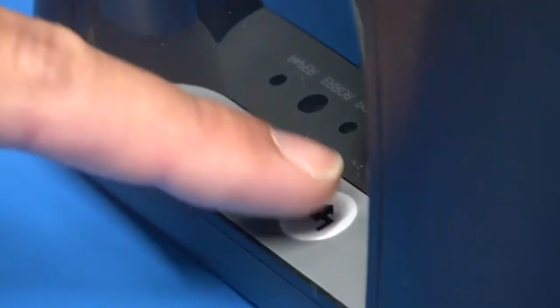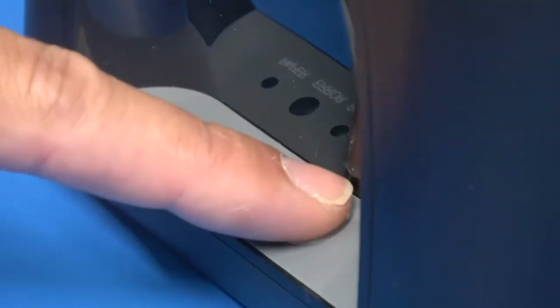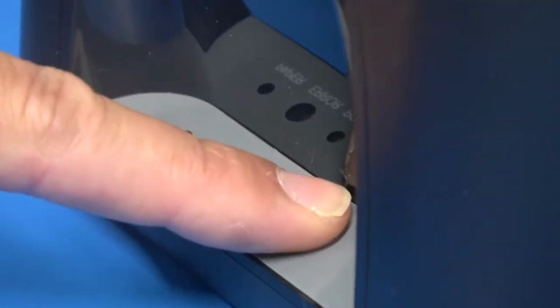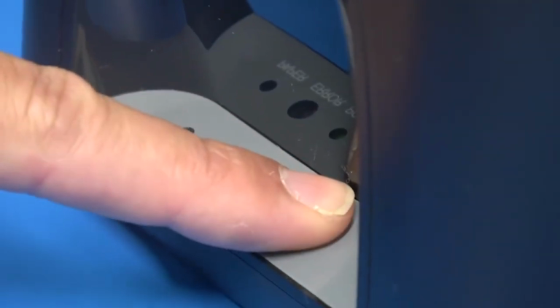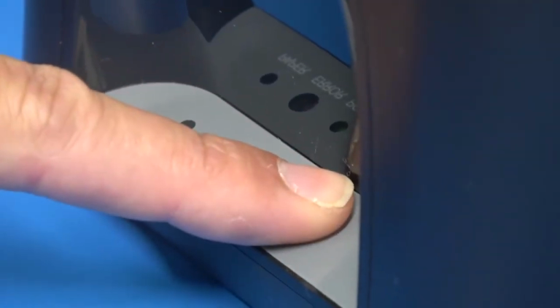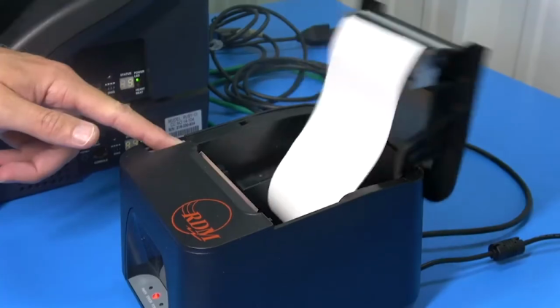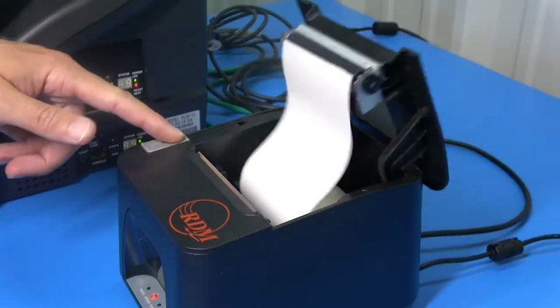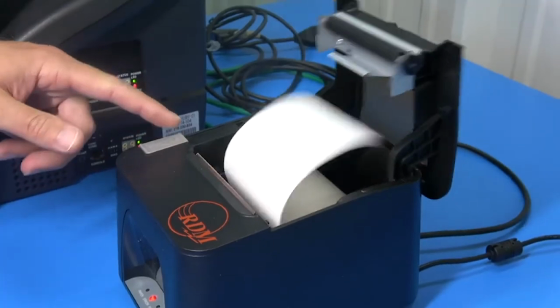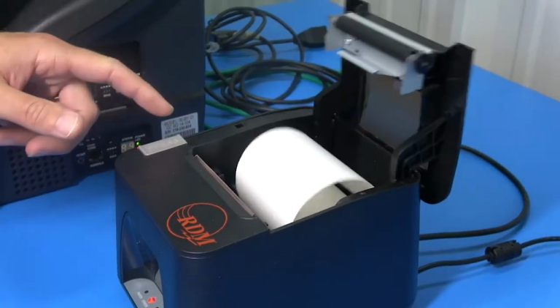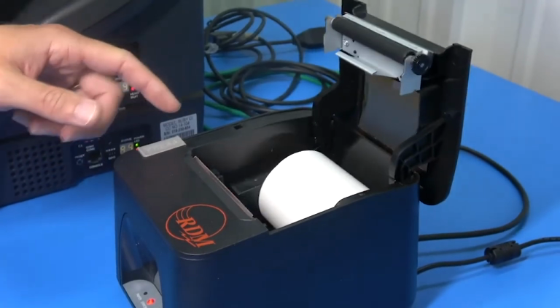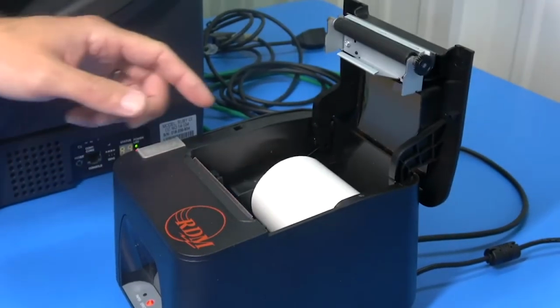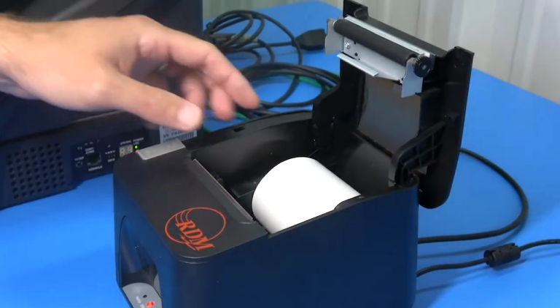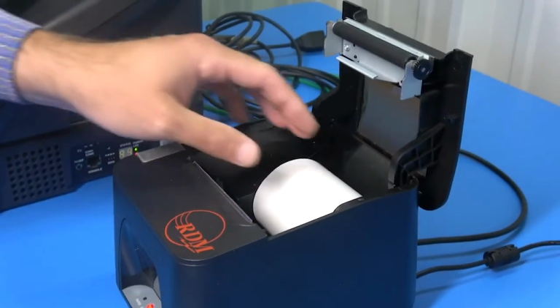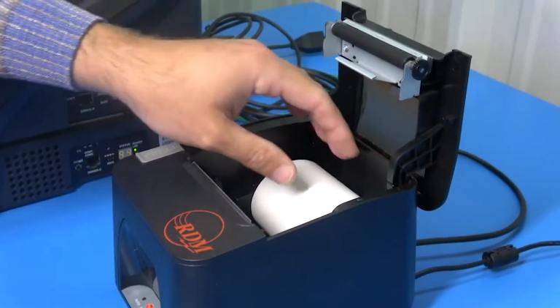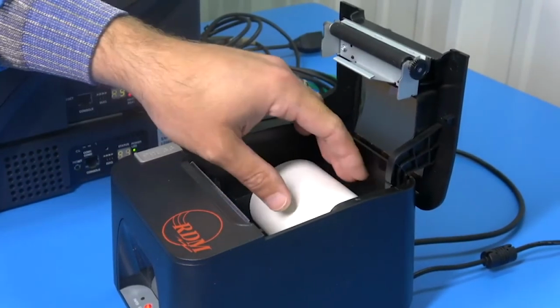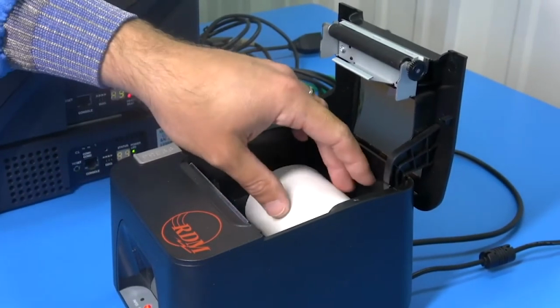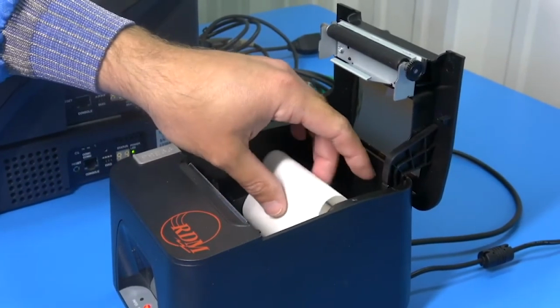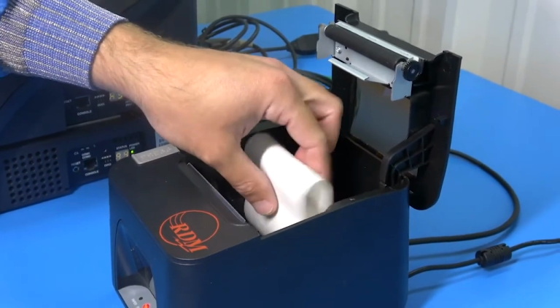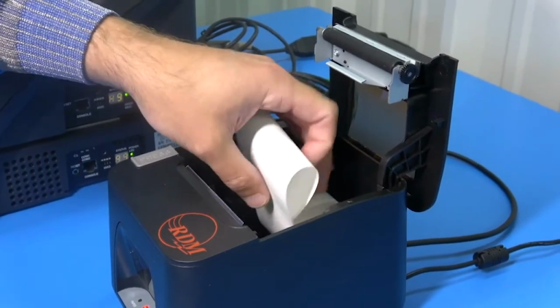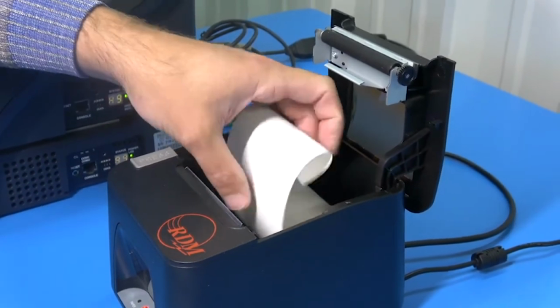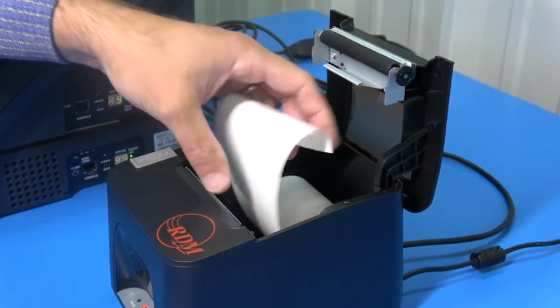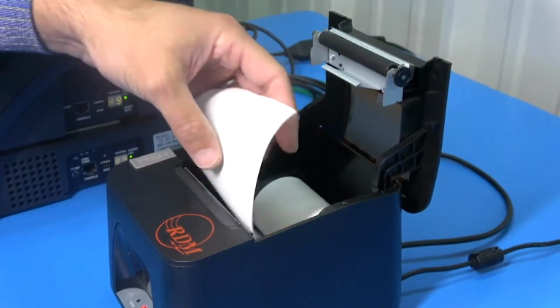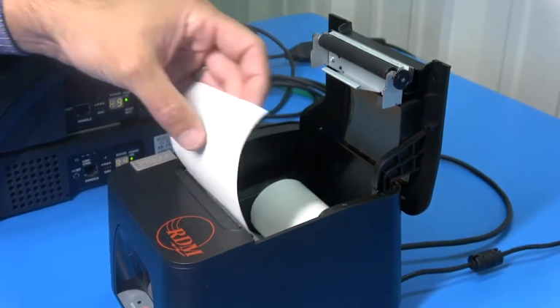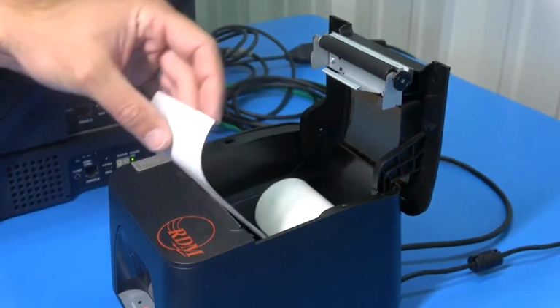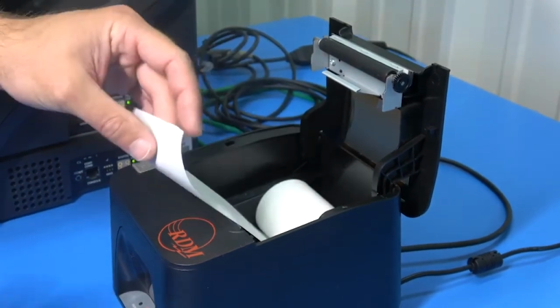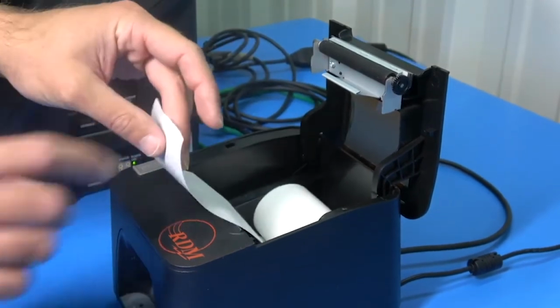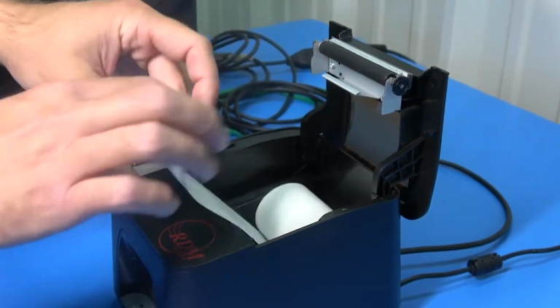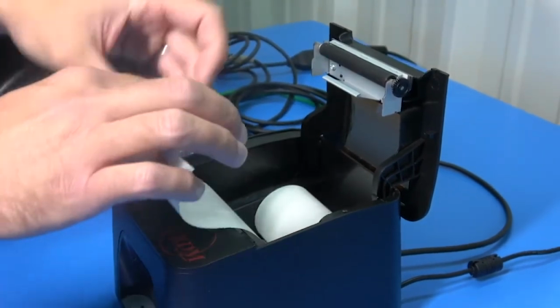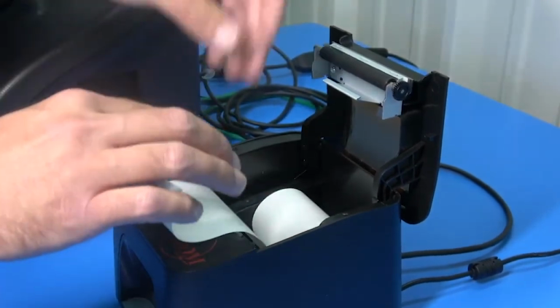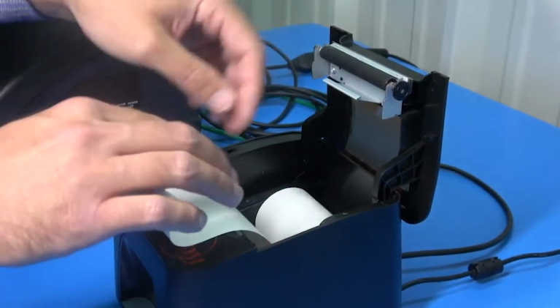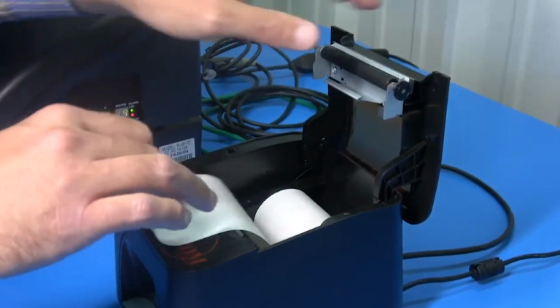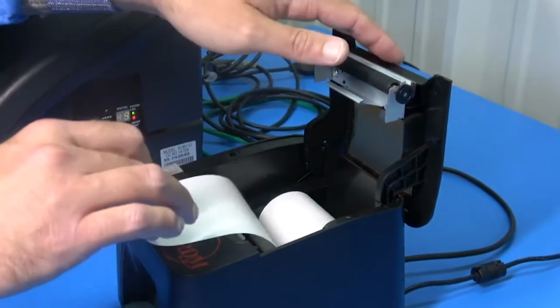Backed by a one-year warranty, the RDM9278 printer is available to ship today.